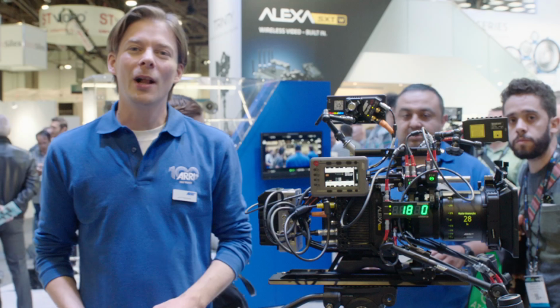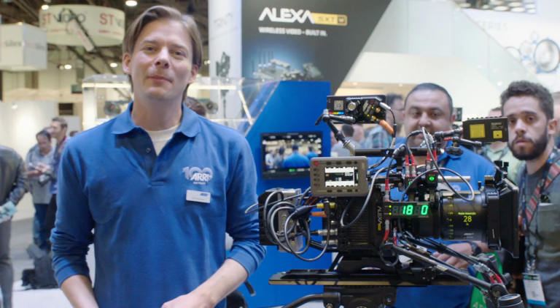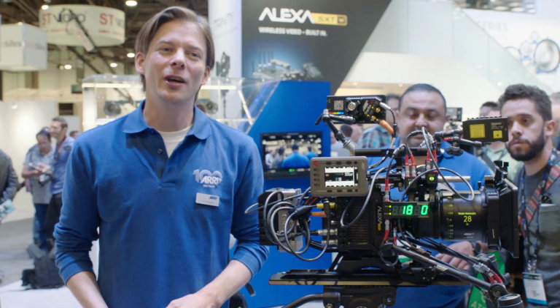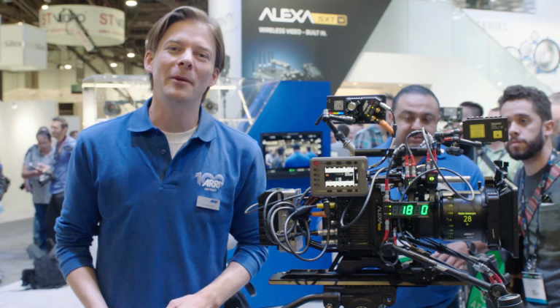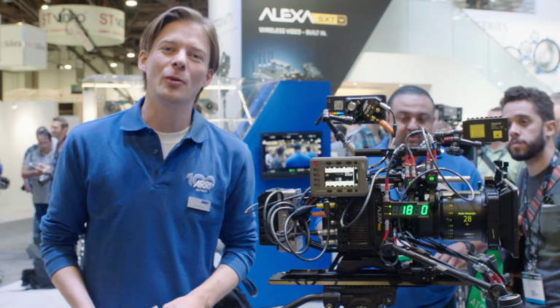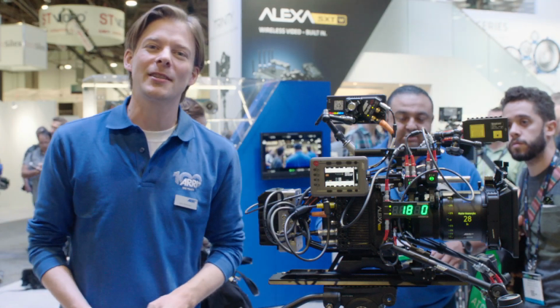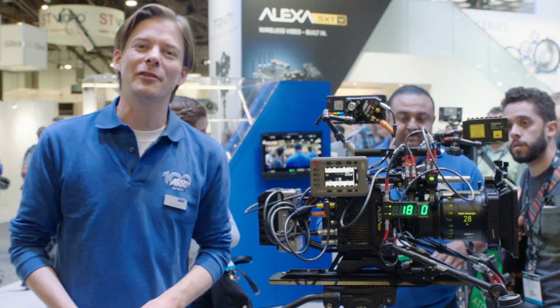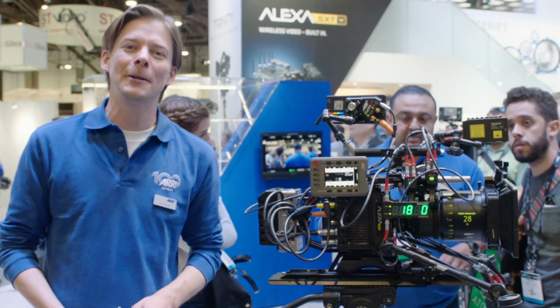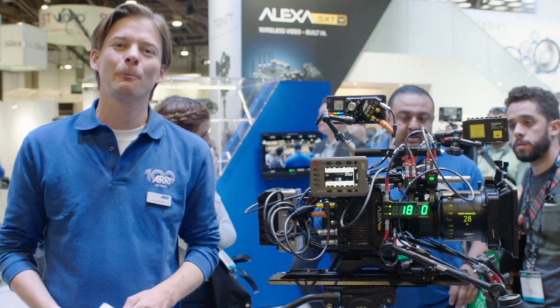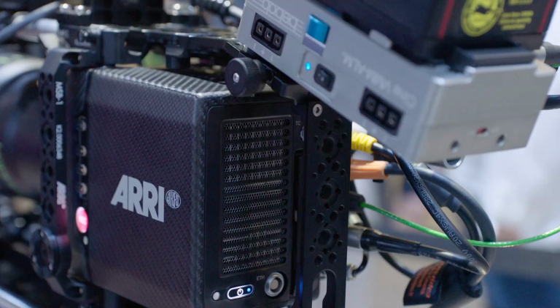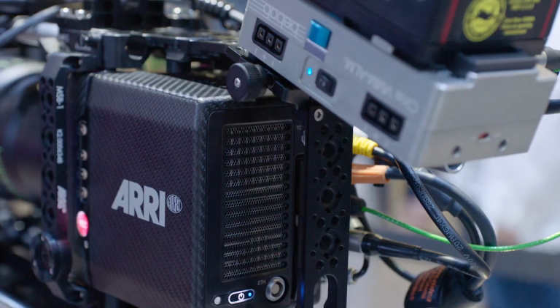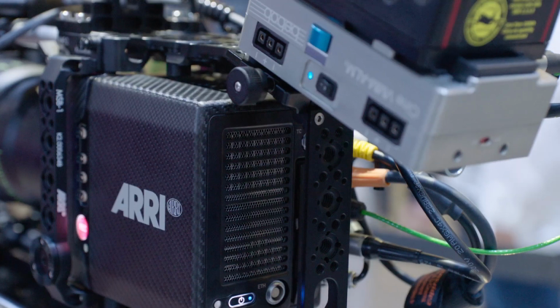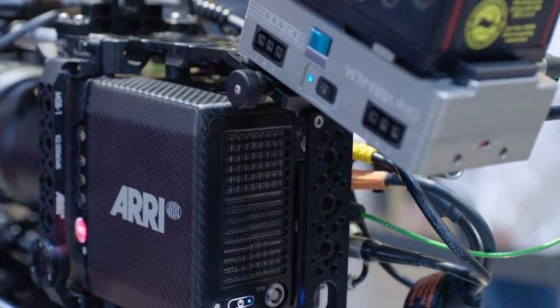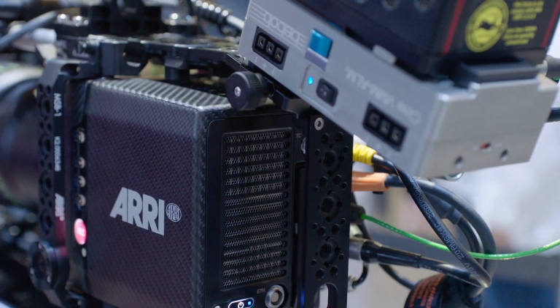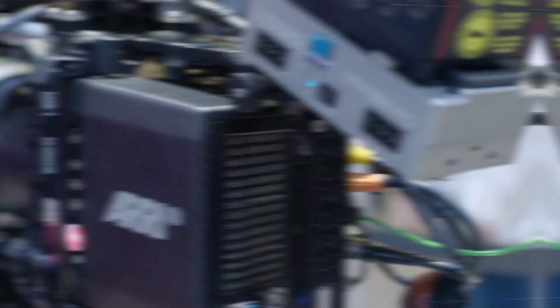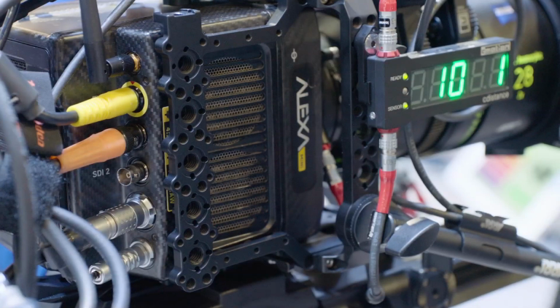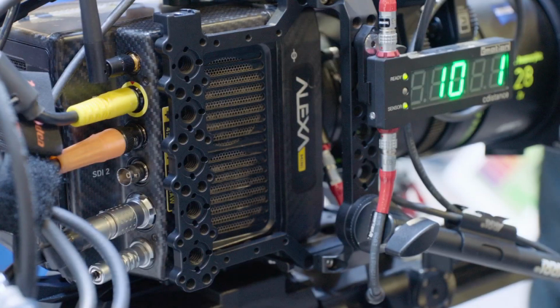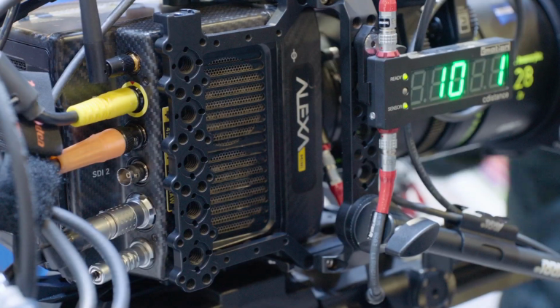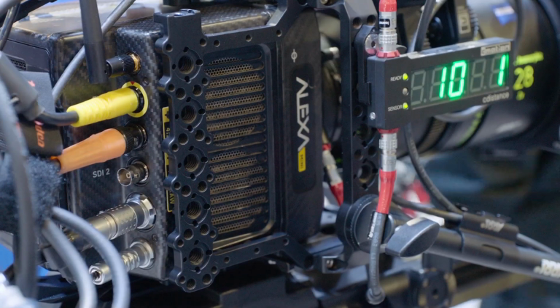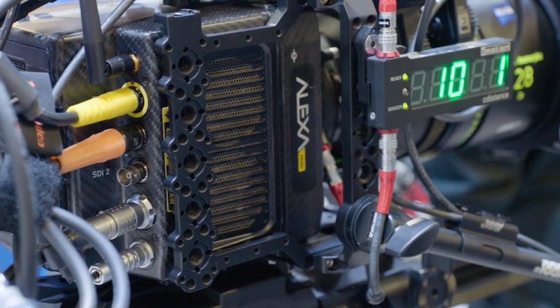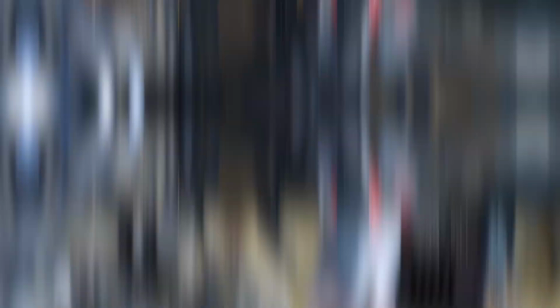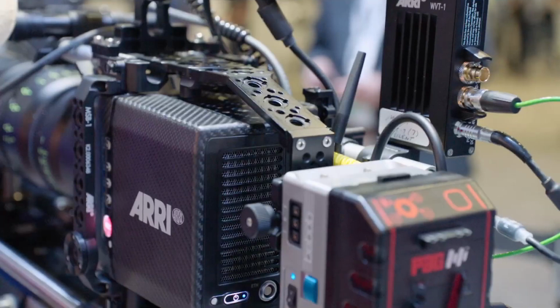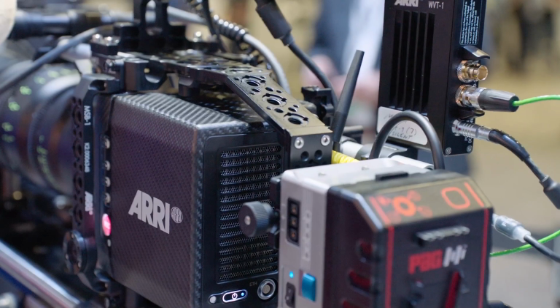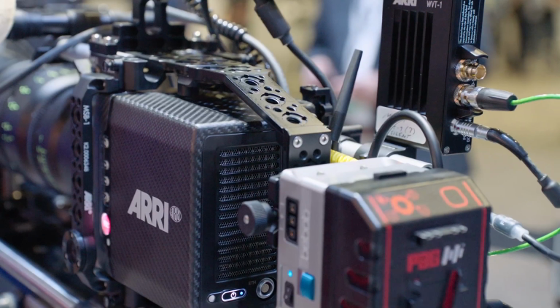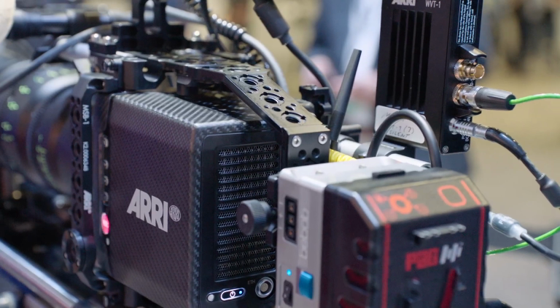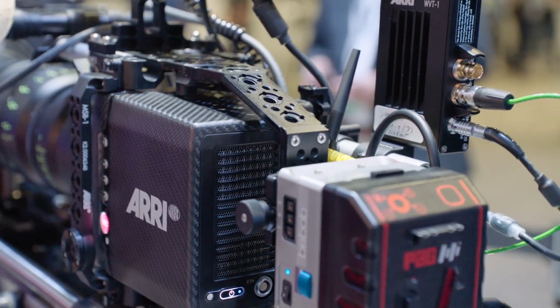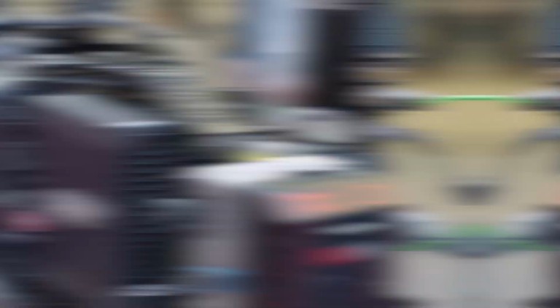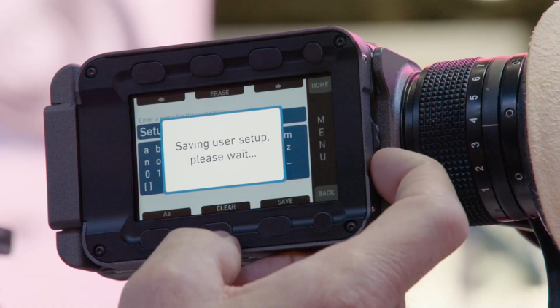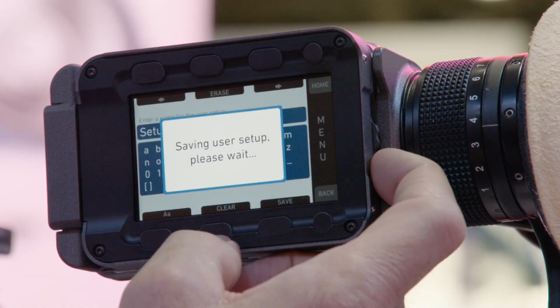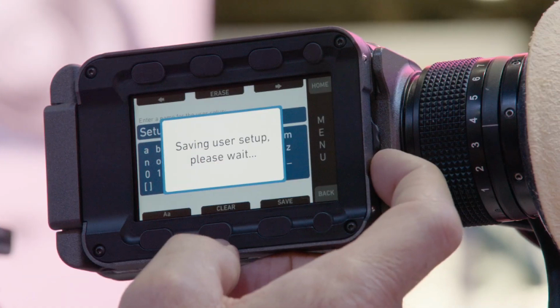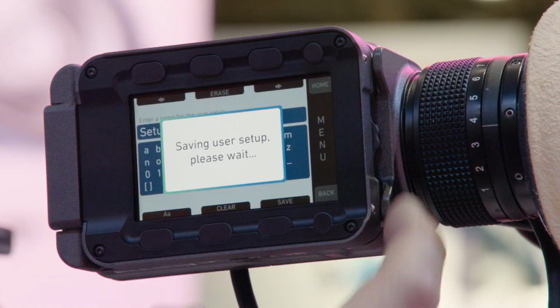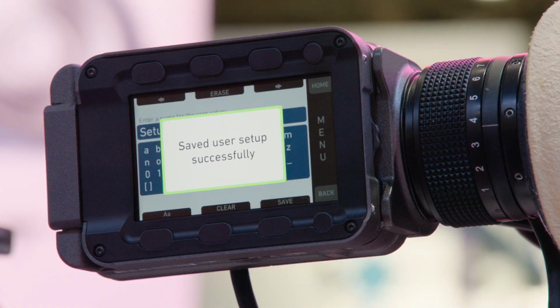Welcome to NAB 2017. My name is Lars and I would like to tell you something about what's new for the Alexa Mini in SUP5.